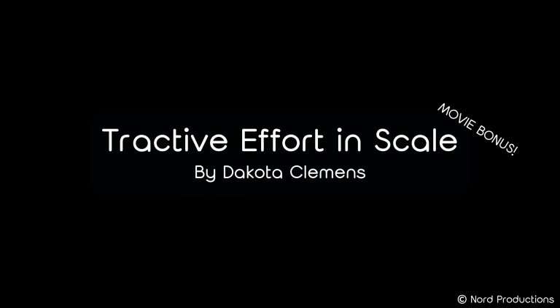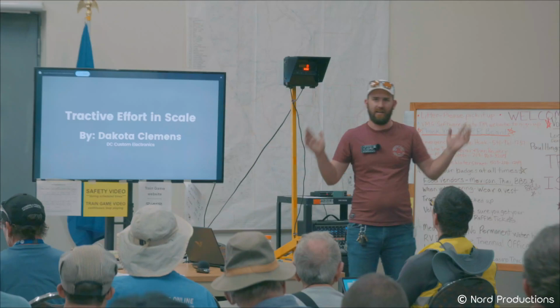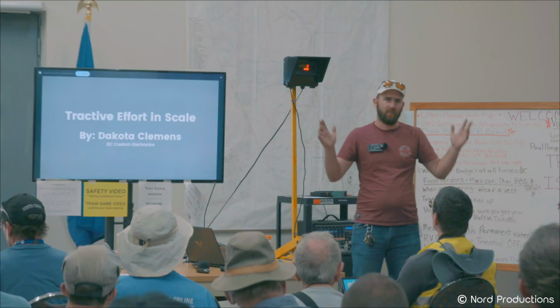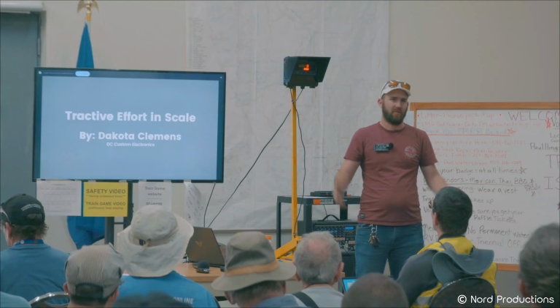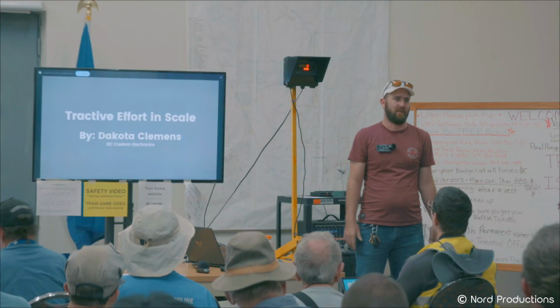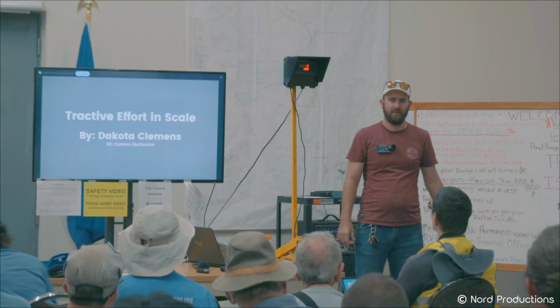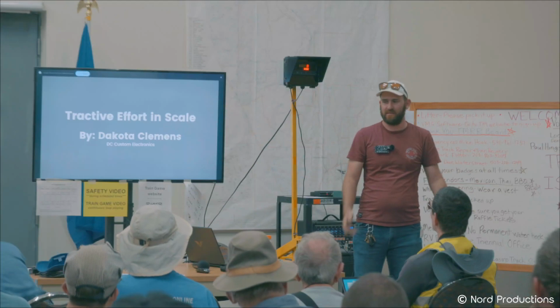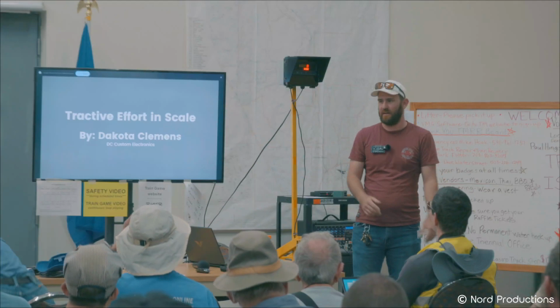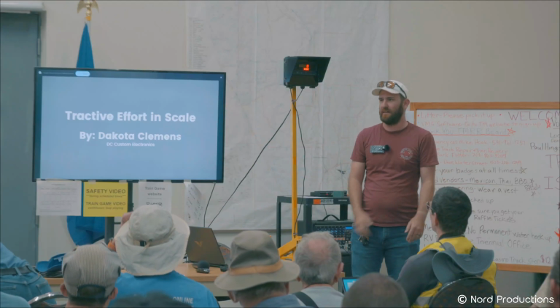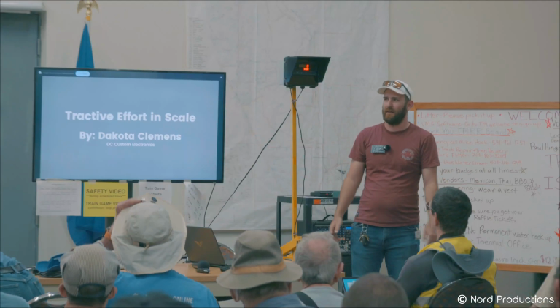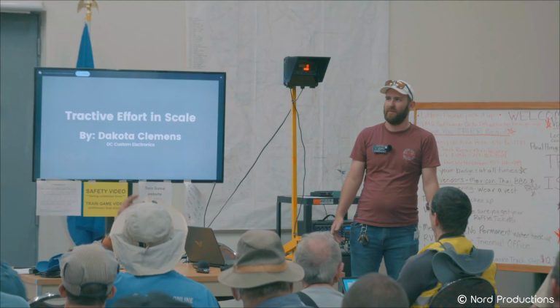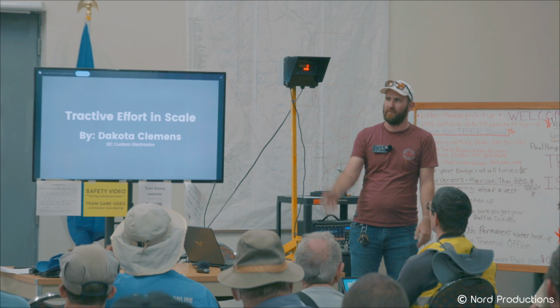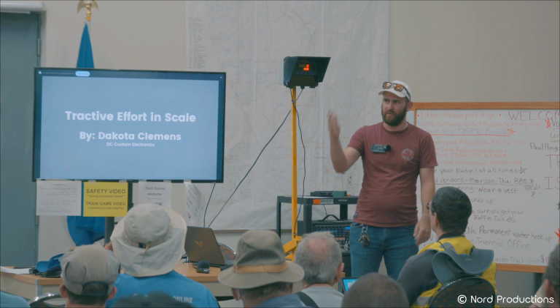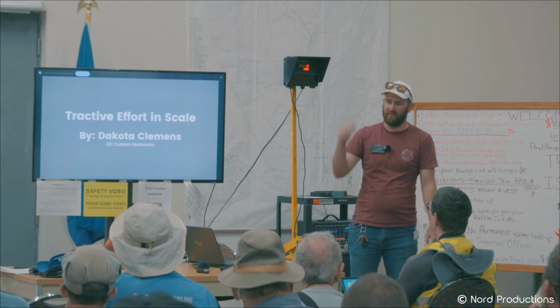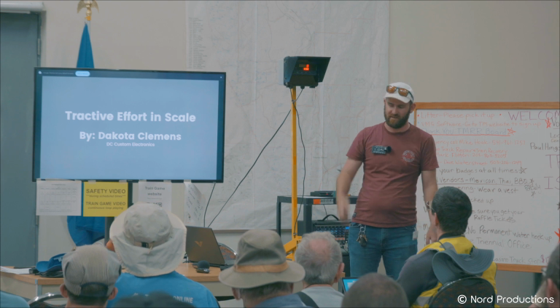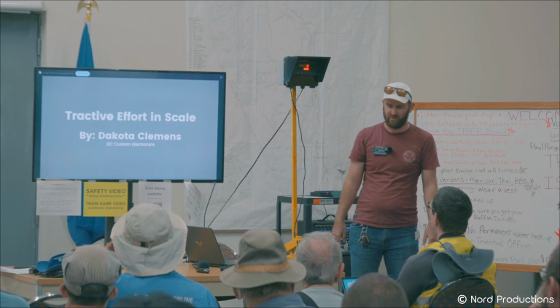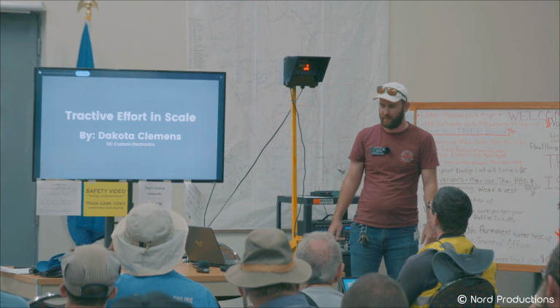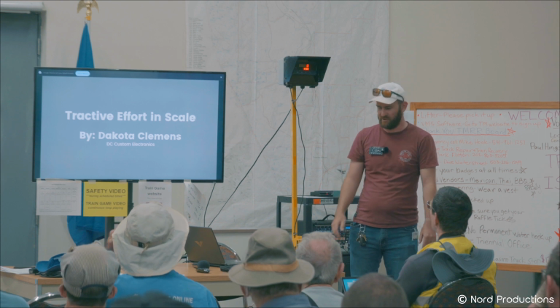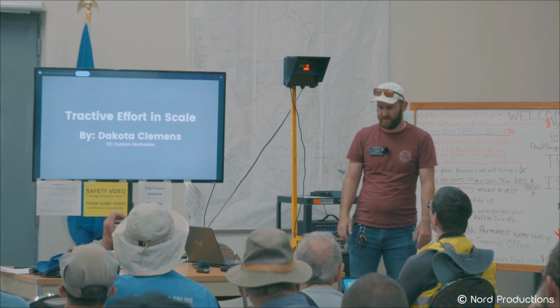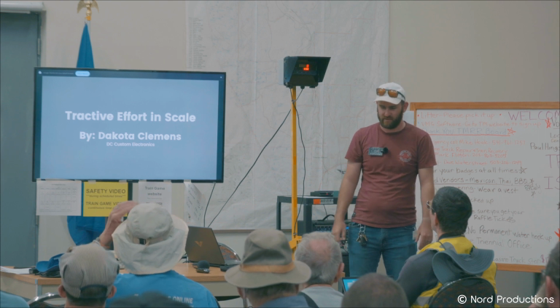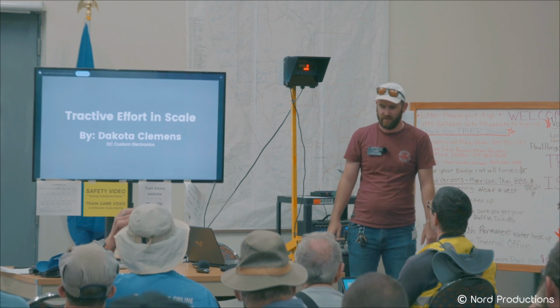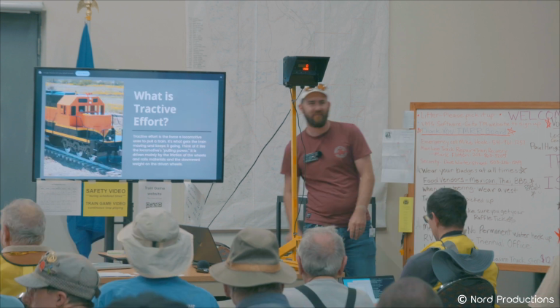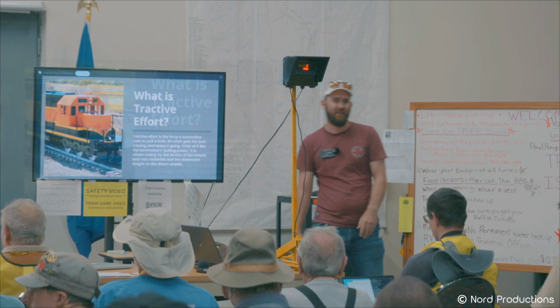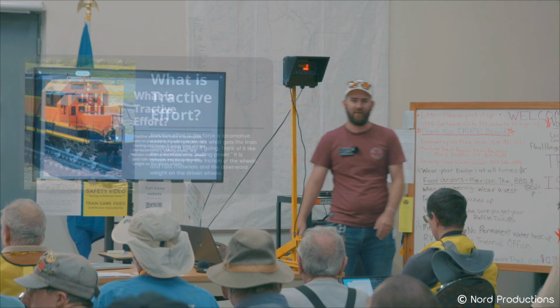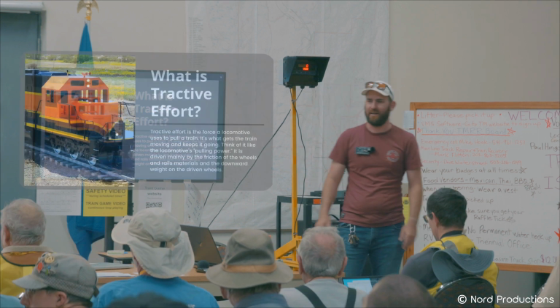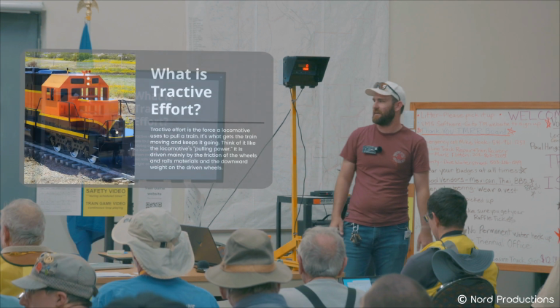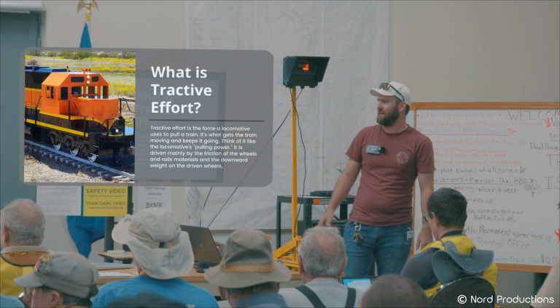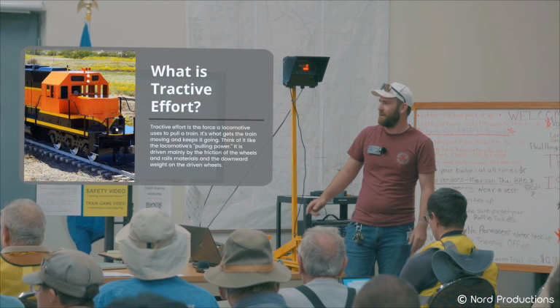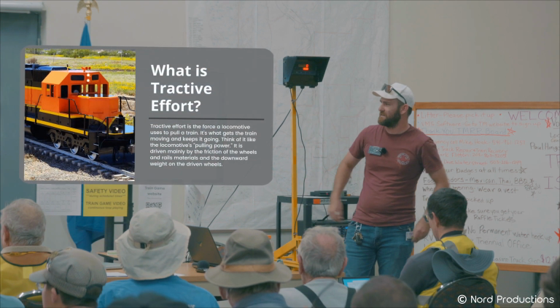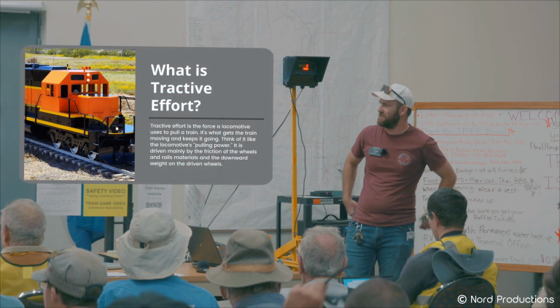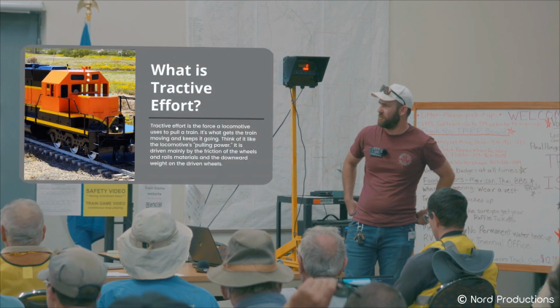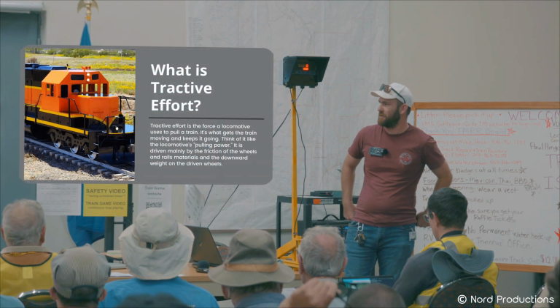I am Dakota Clemons. I'm the builder of this contraption here. I'm going to get into my slideshow here.